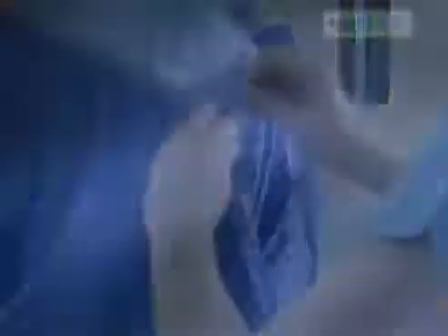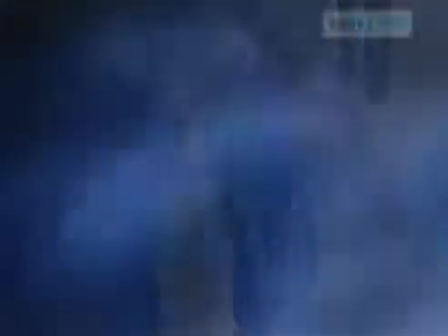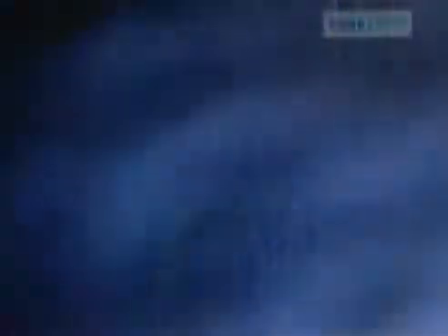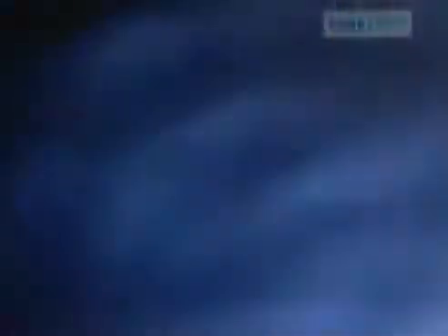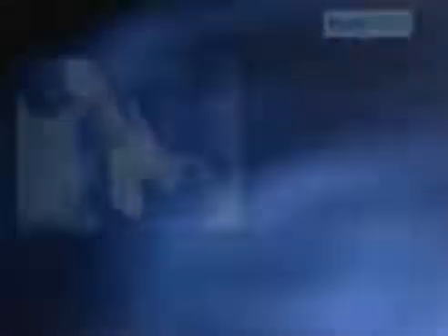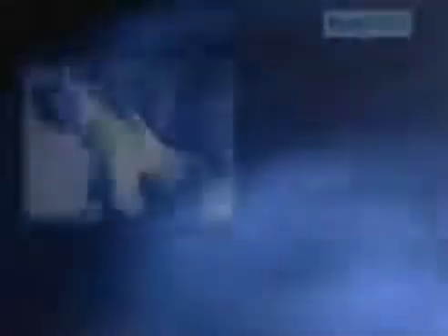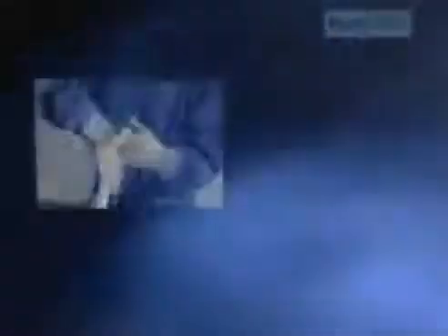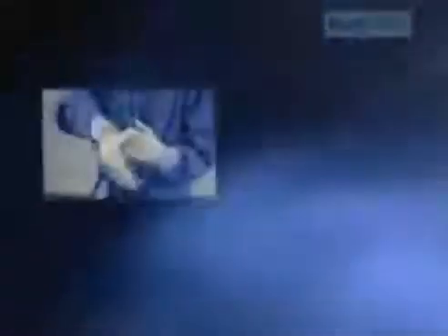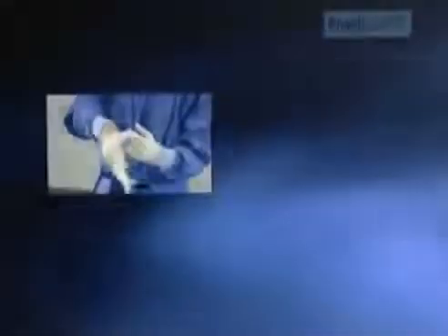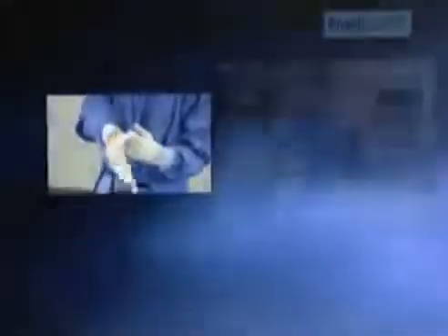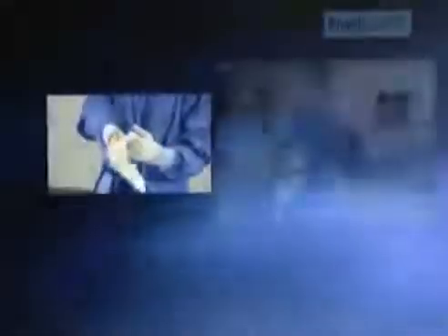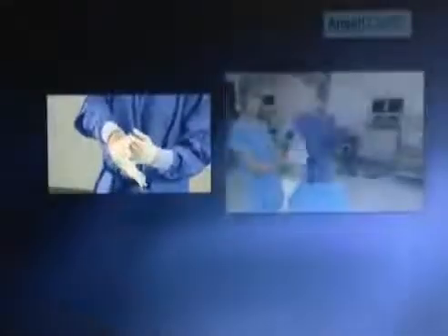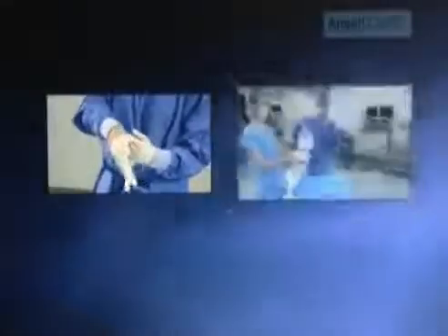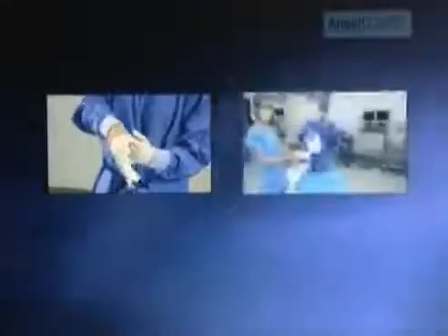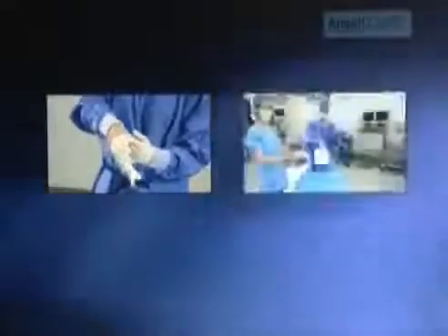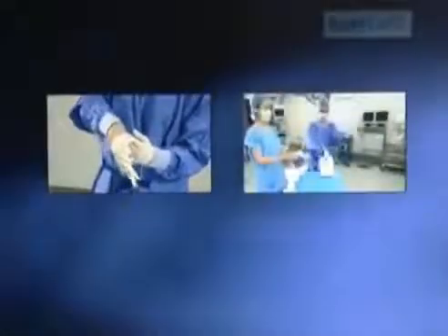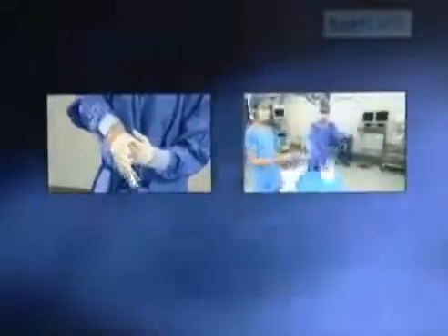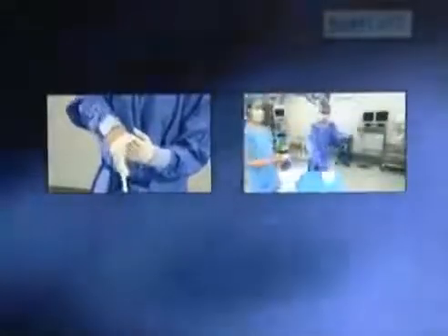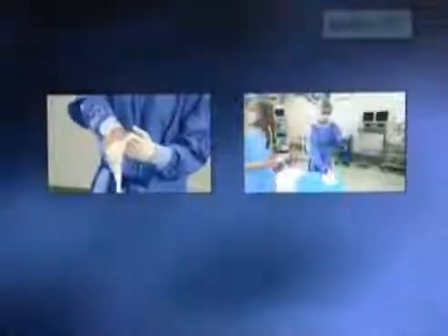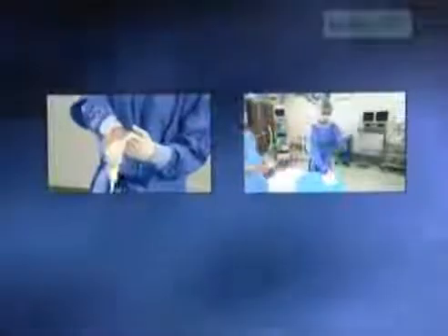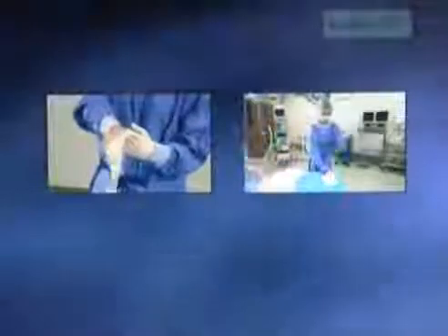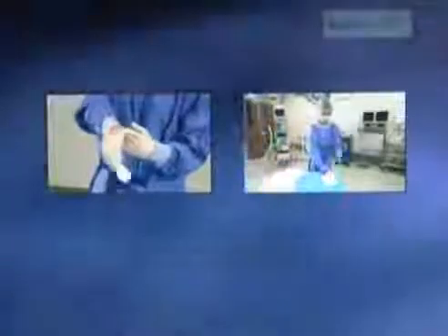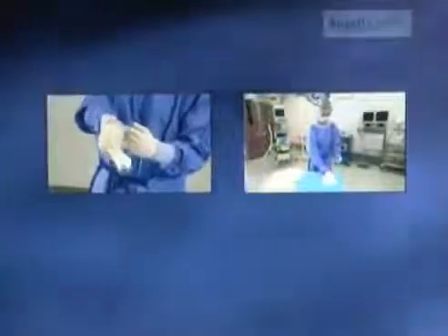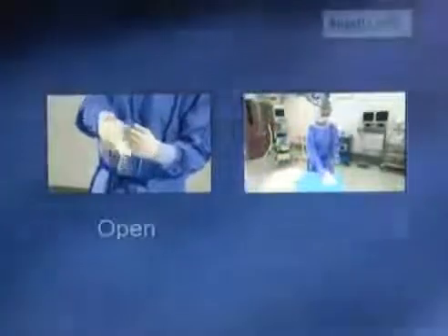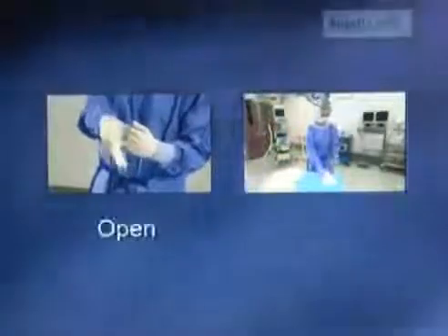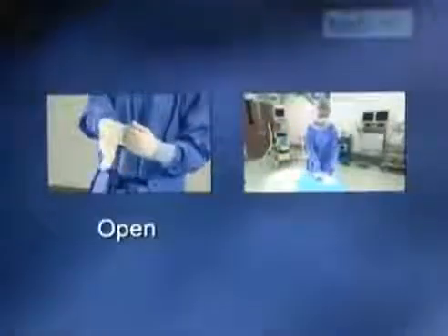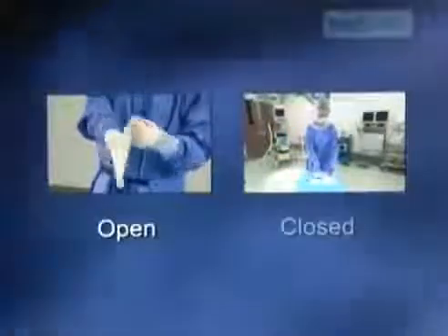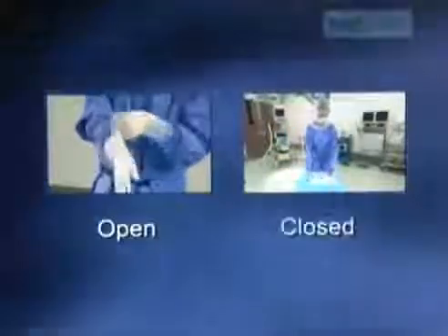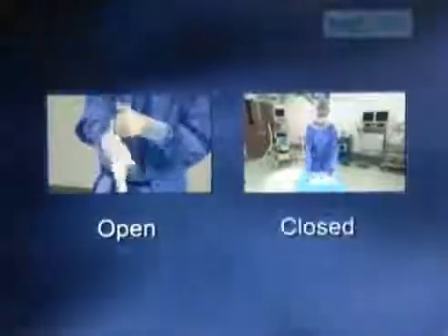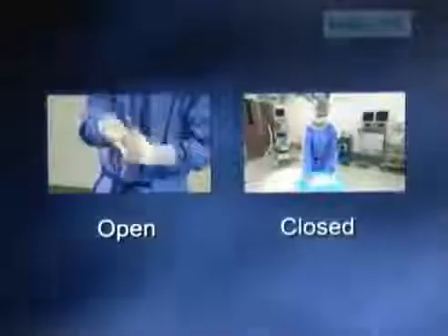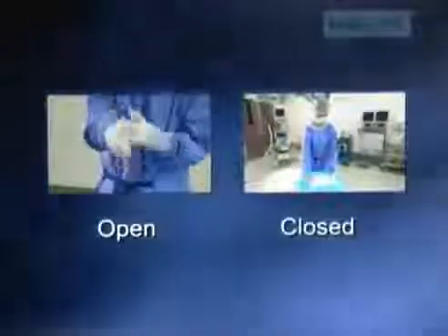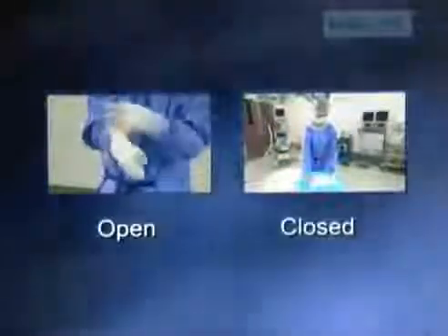There are commonly two types of gloving procedures: open and closed gloving.